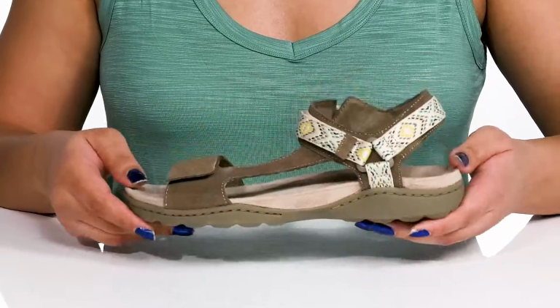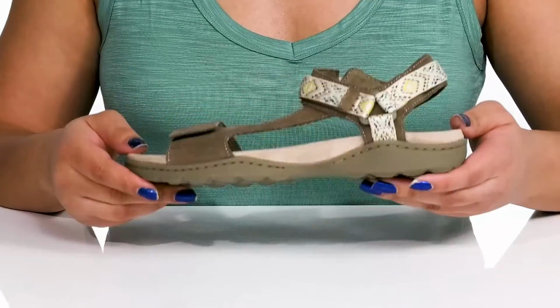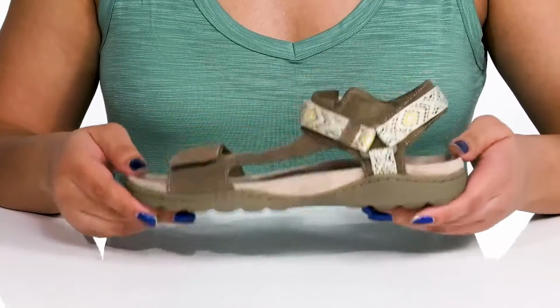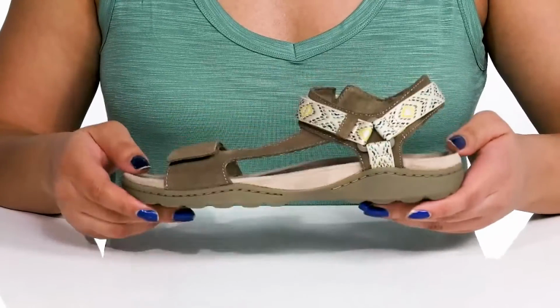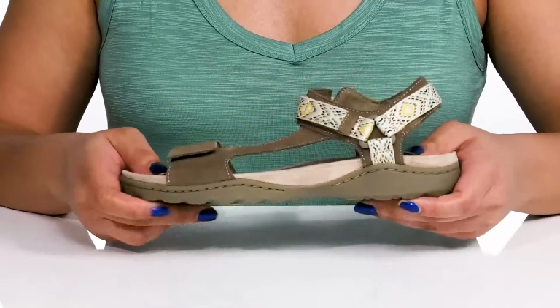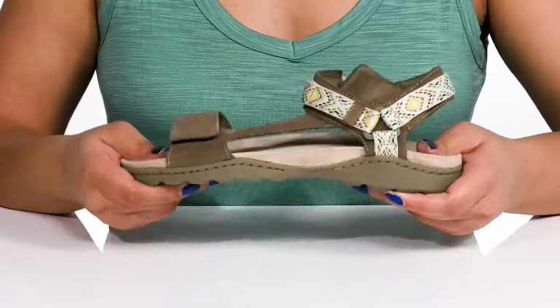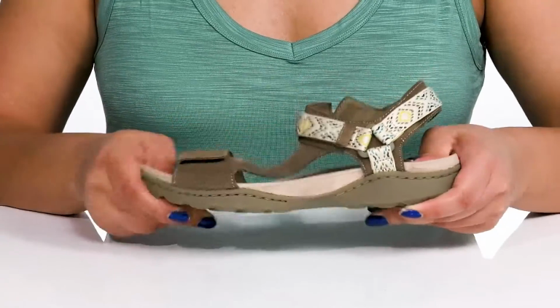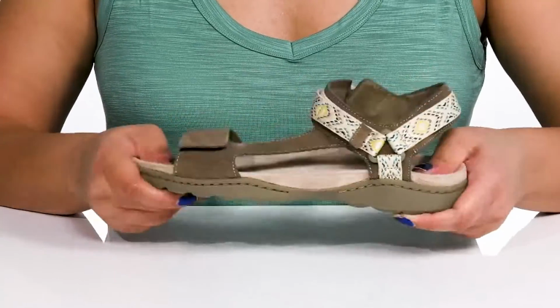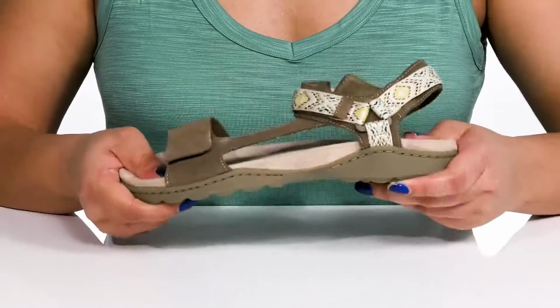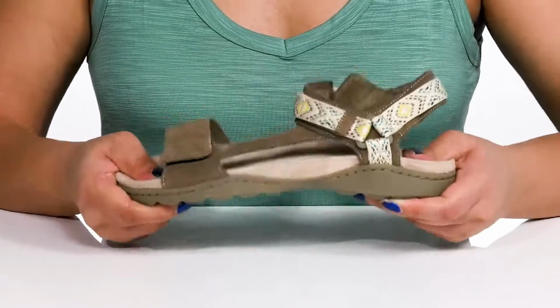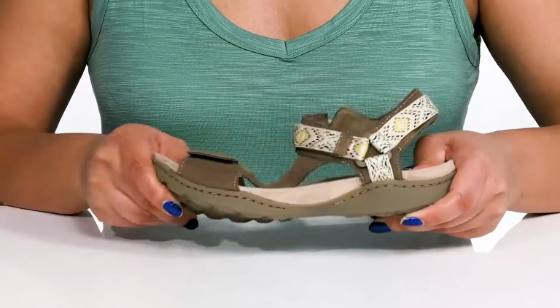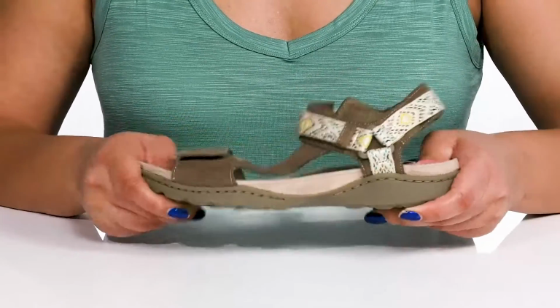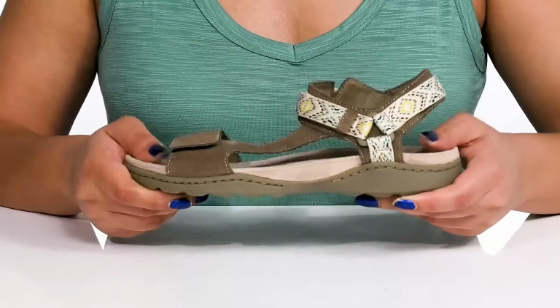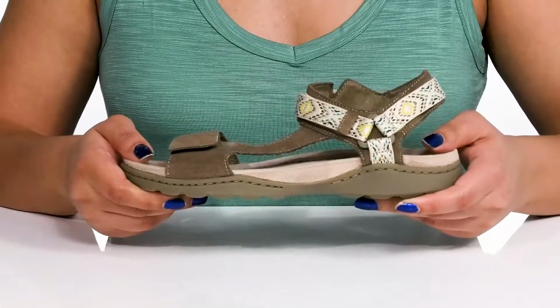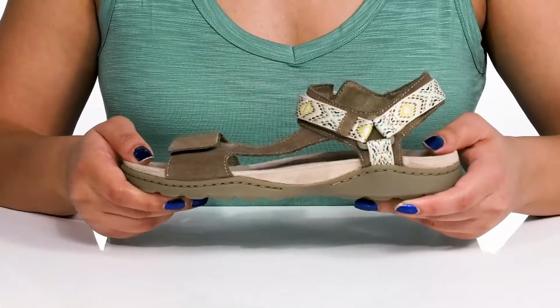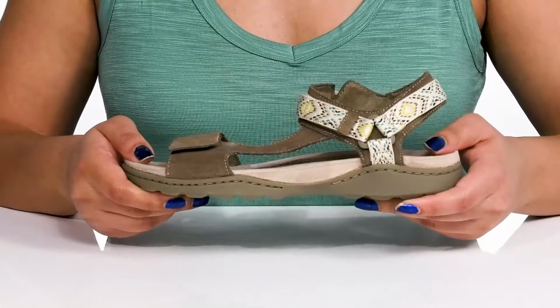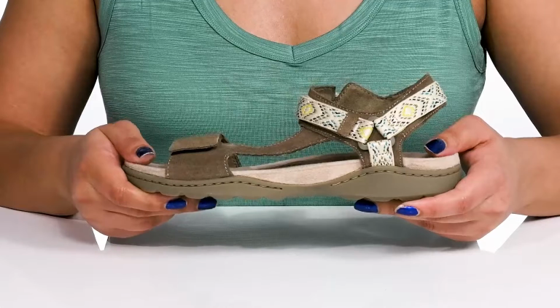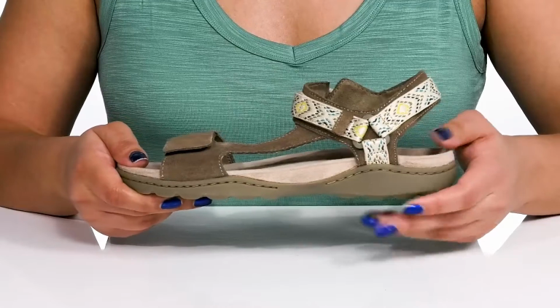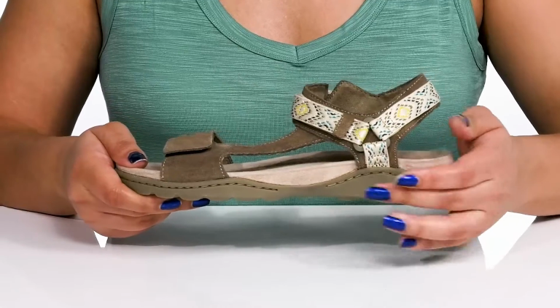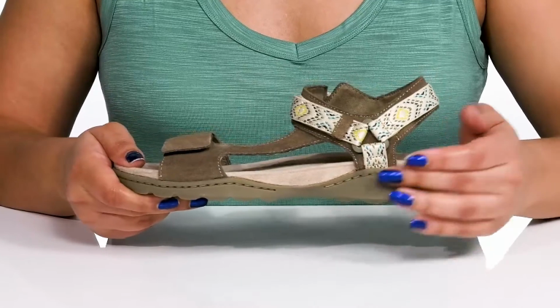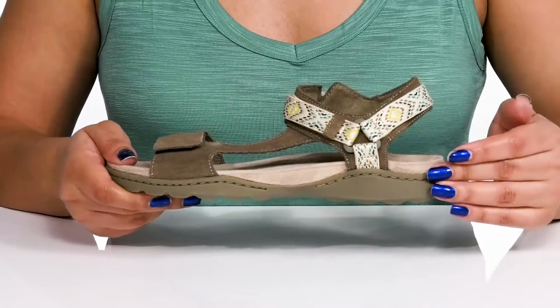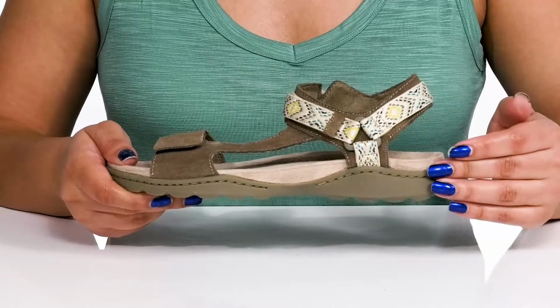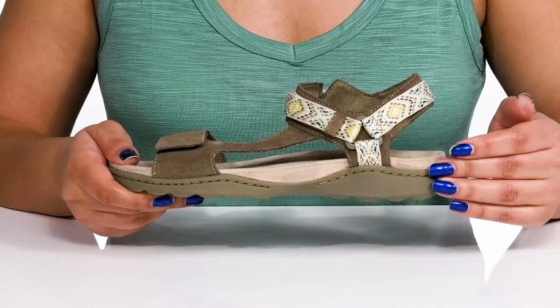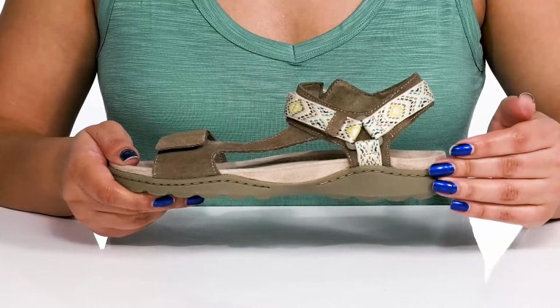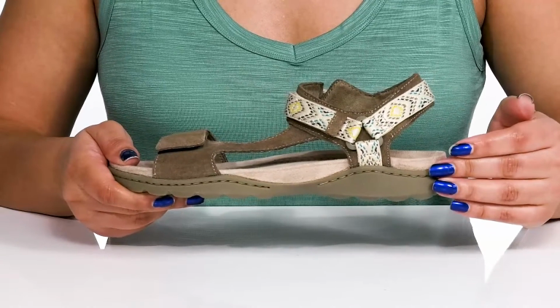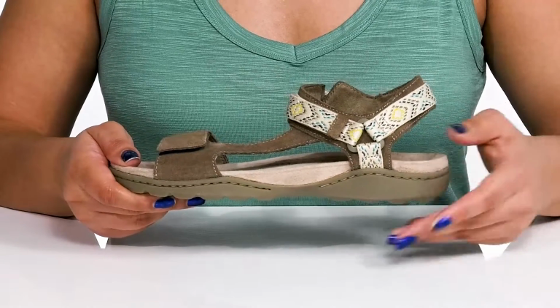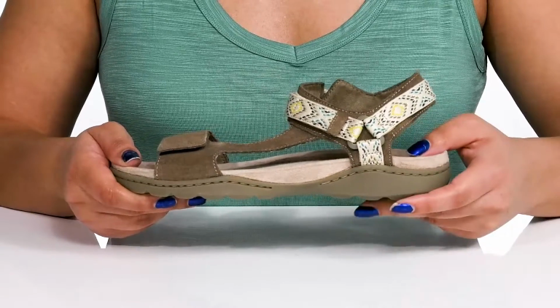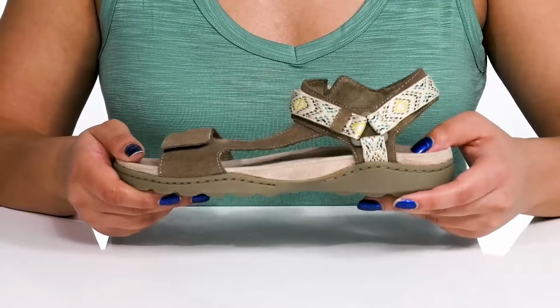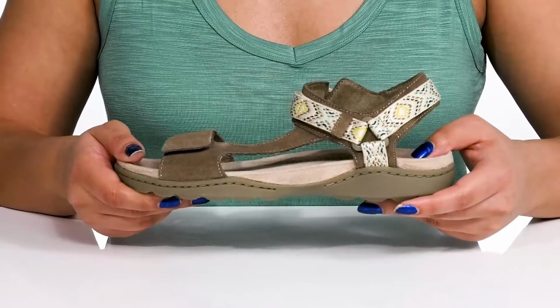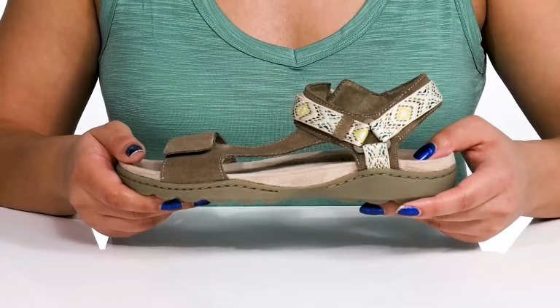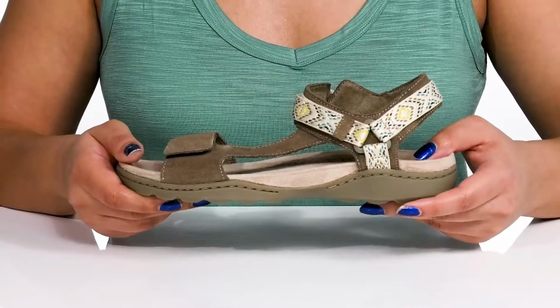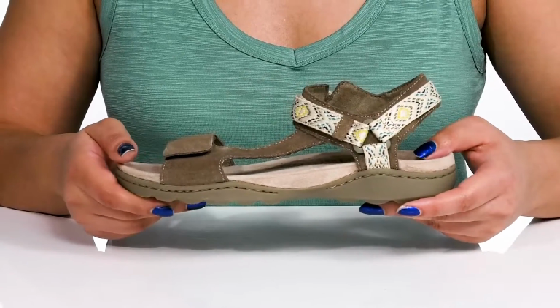The midsole is lightweight with some flexibility, making it great for all-day wear. There's also some reinforced stitching for long-lasting durability.